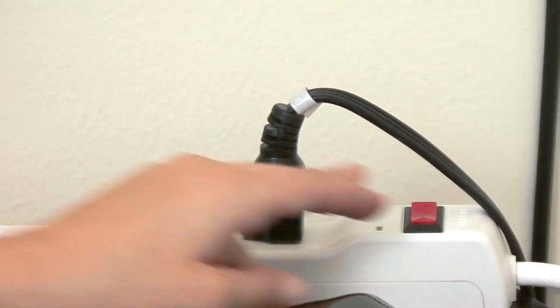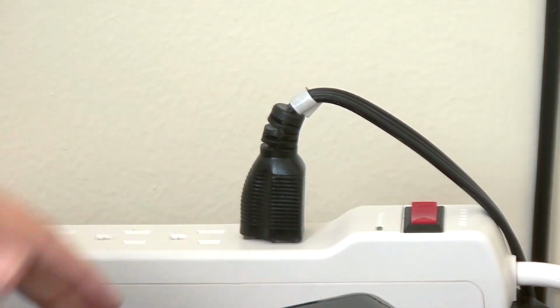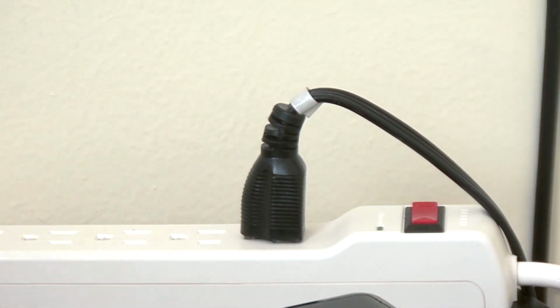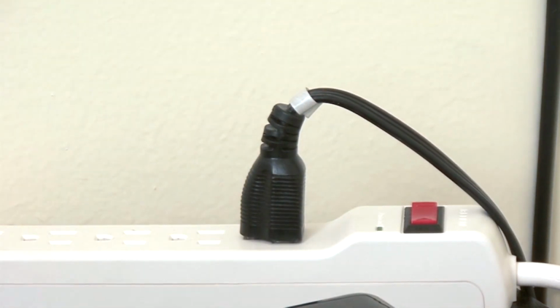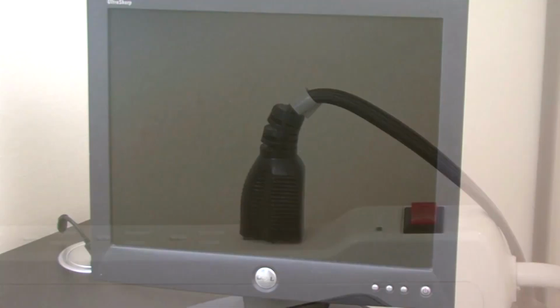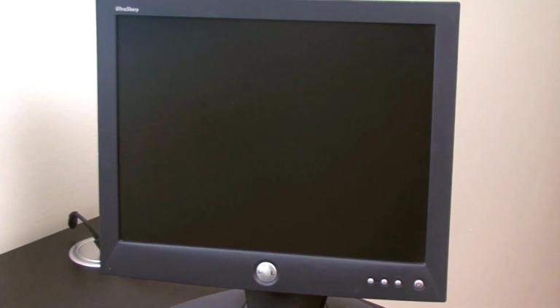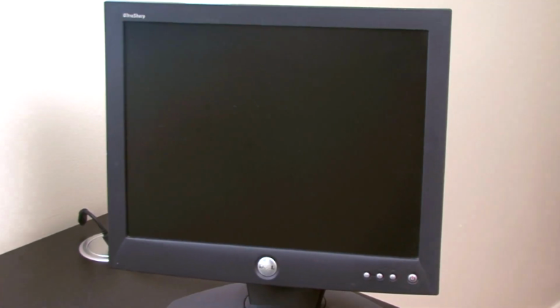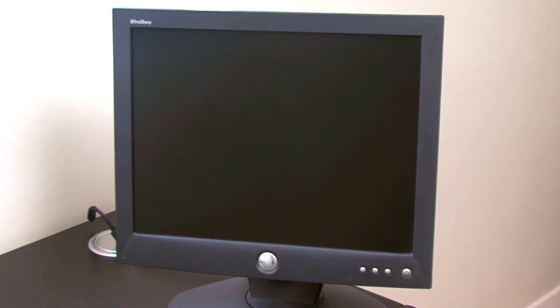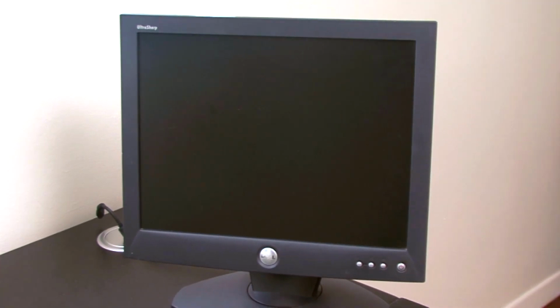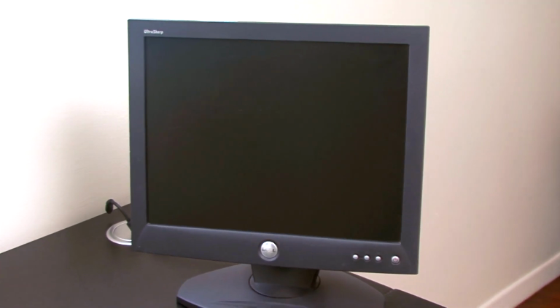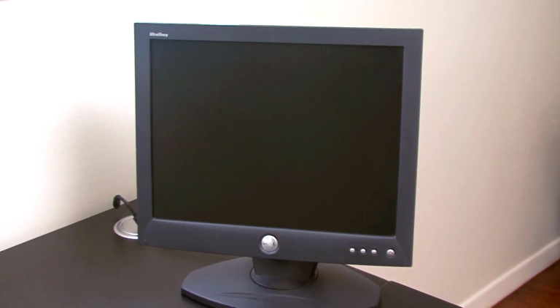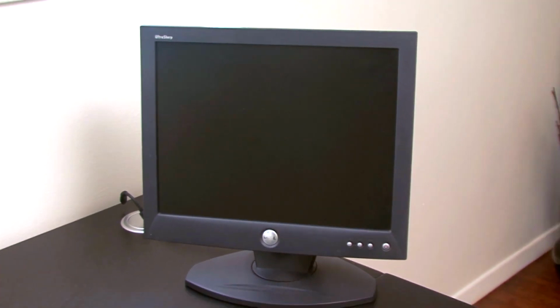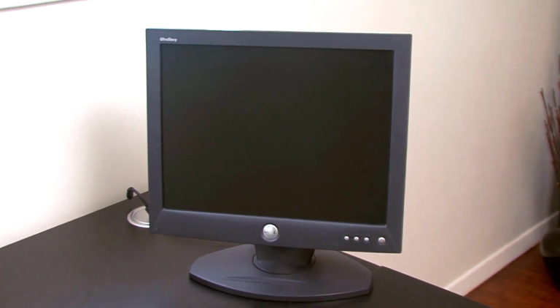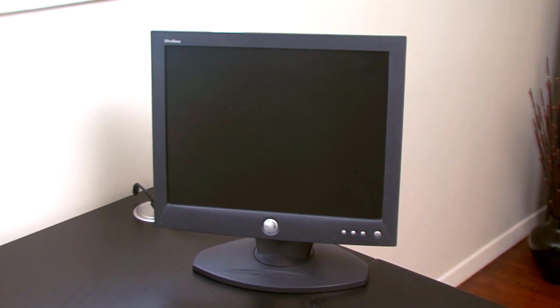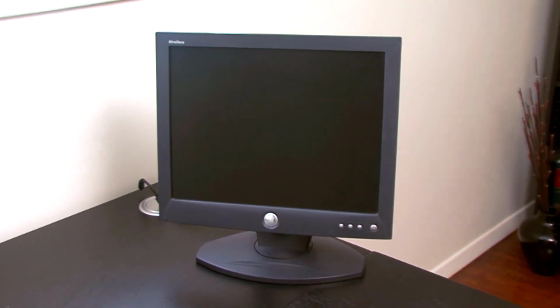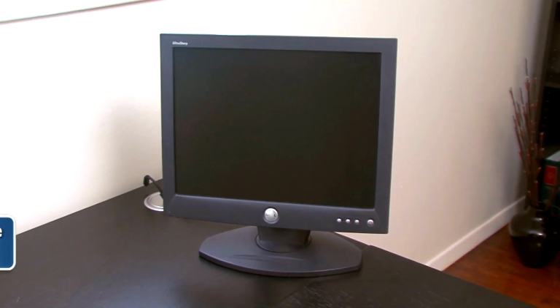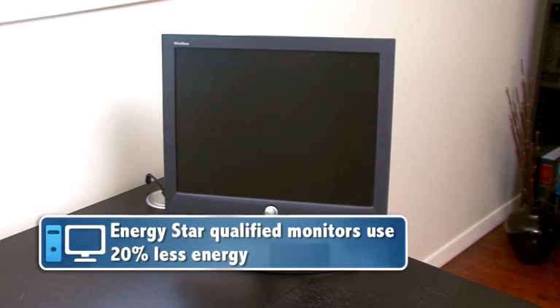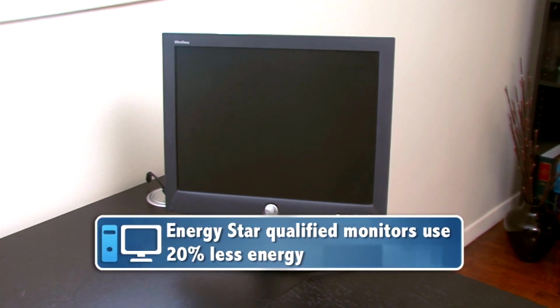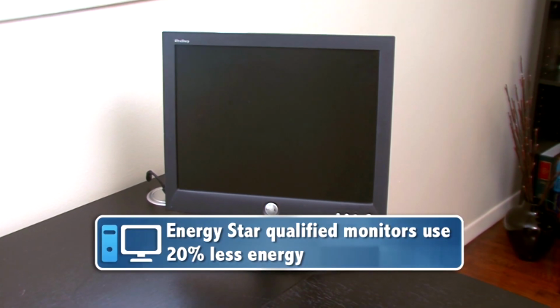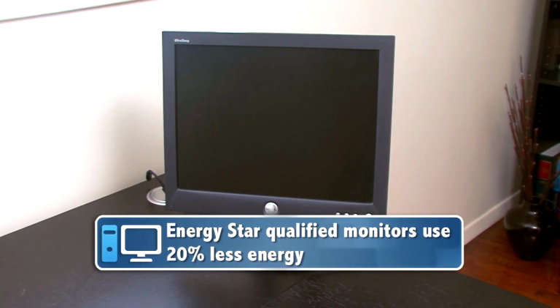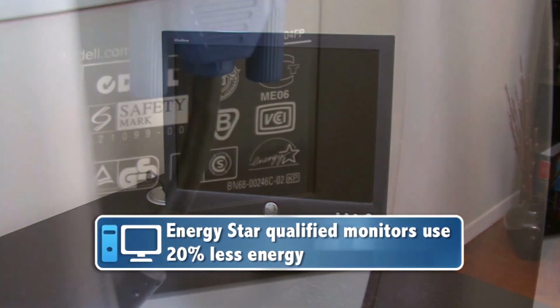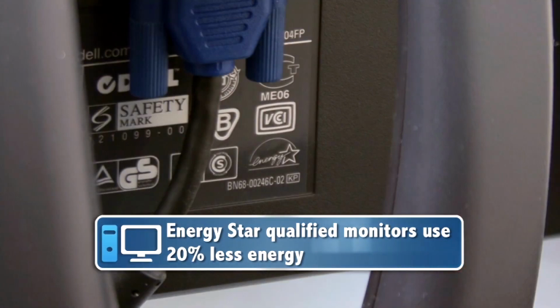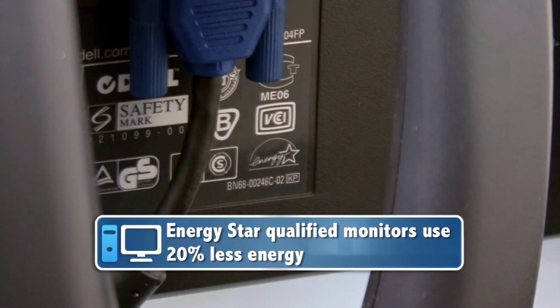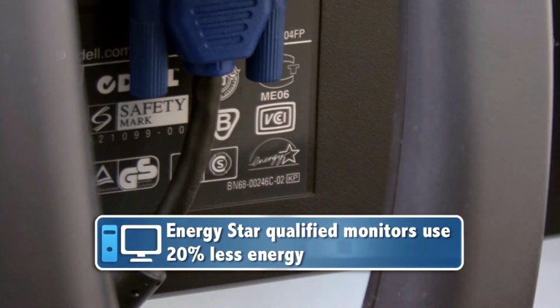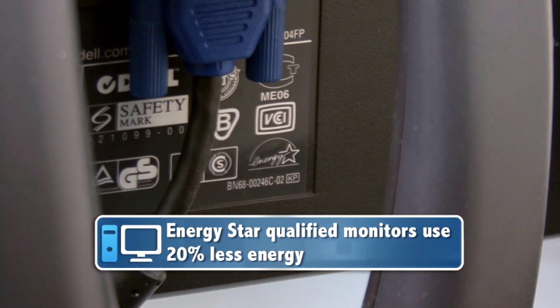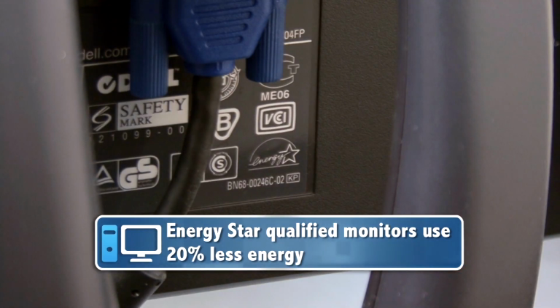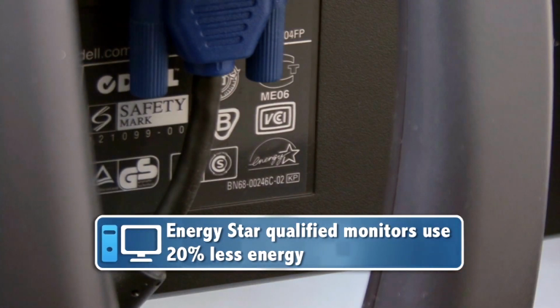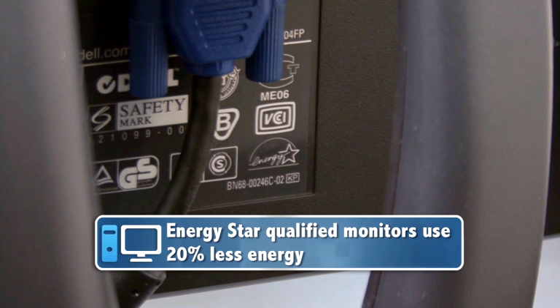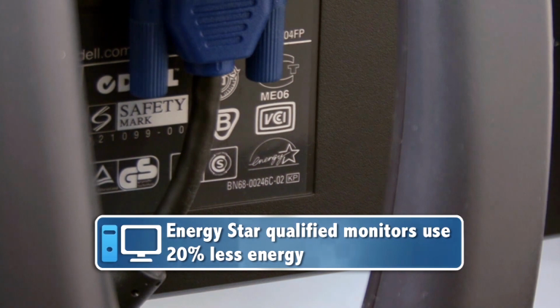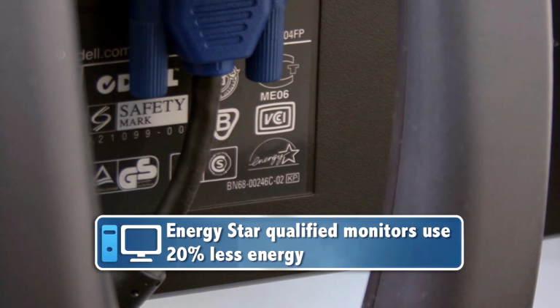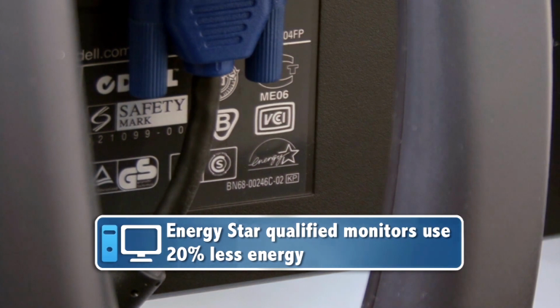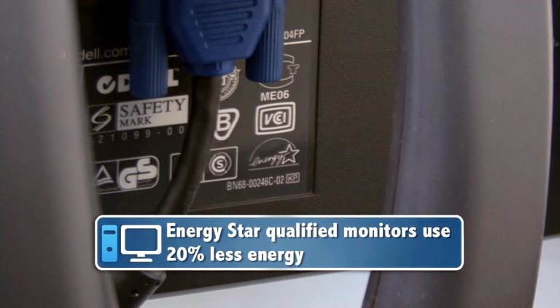Also, buy ENERGY STAR qualified computer monitors, which use 20% less energy compared to standard models.